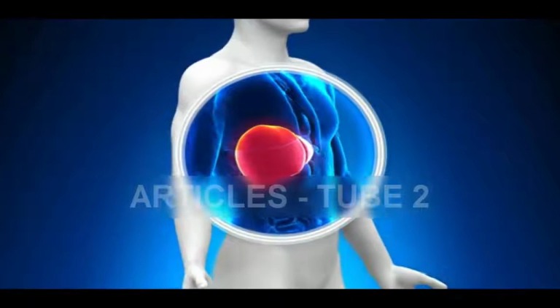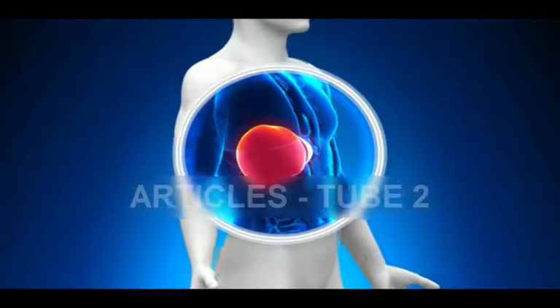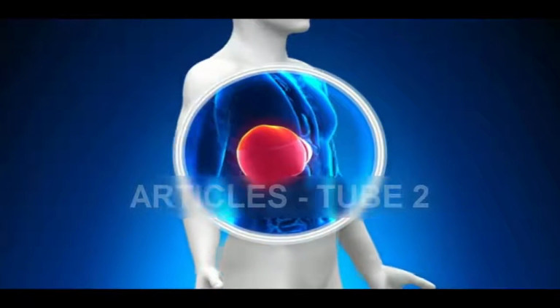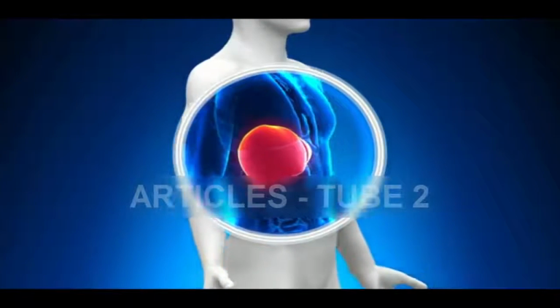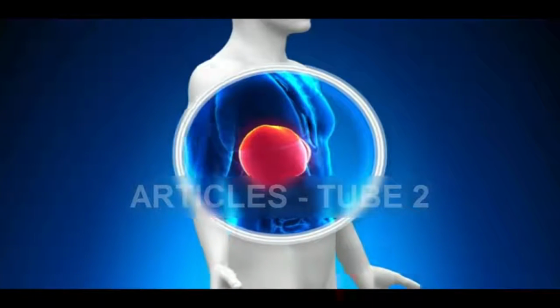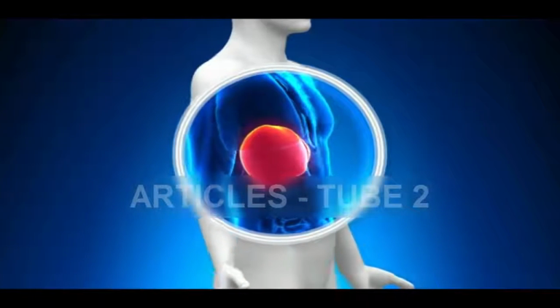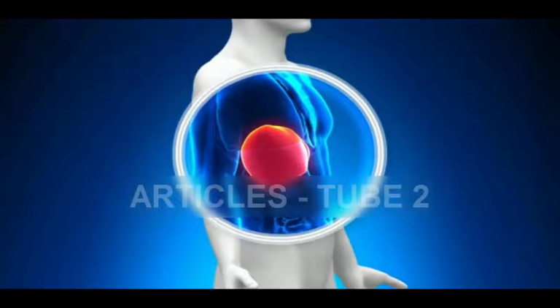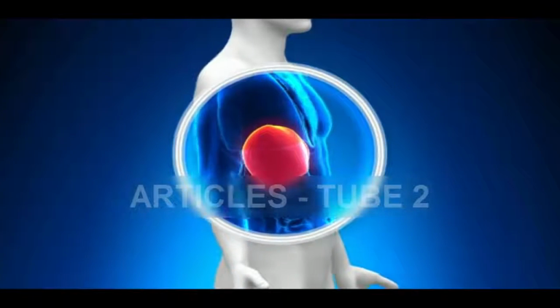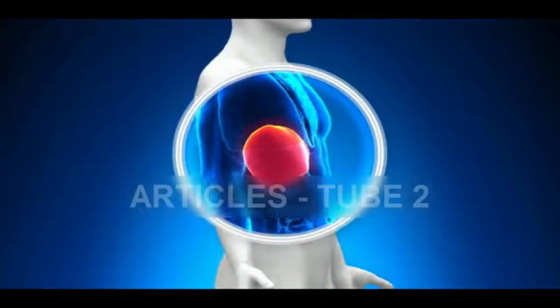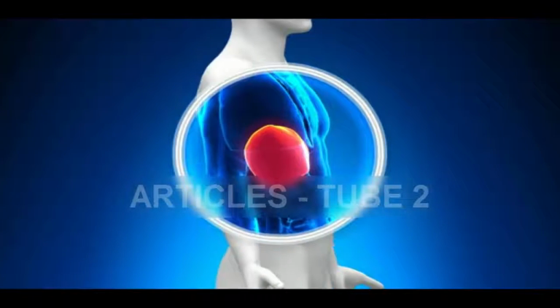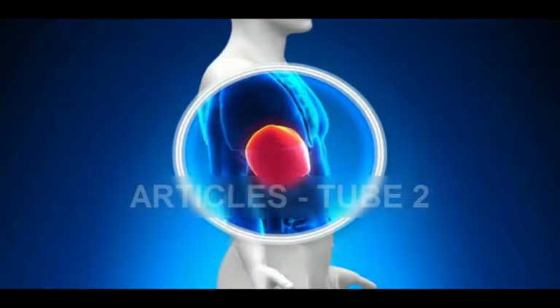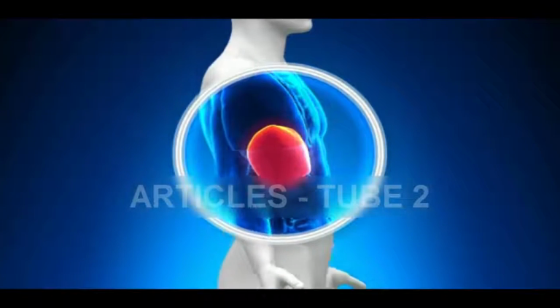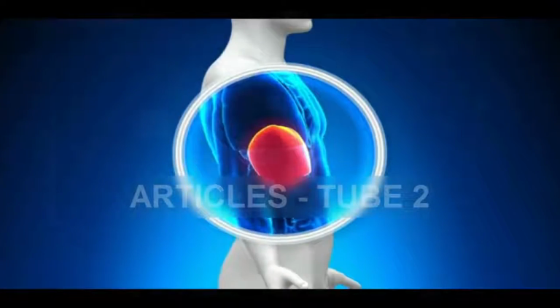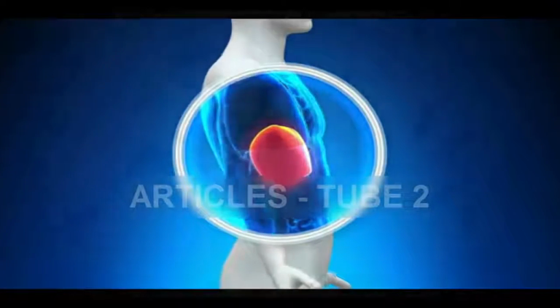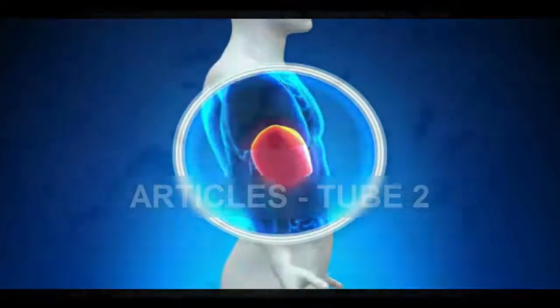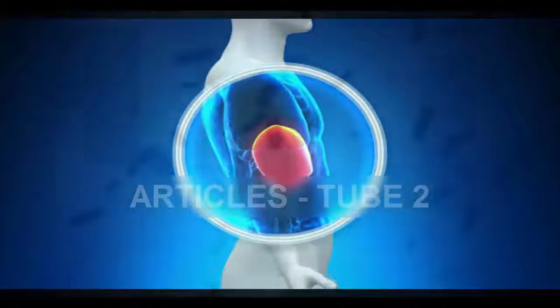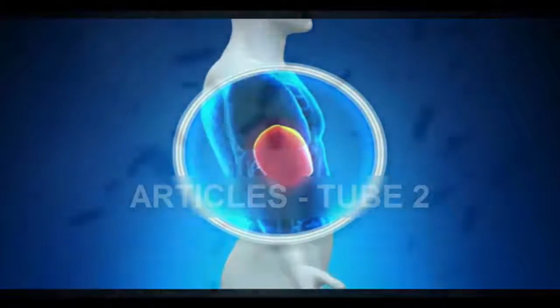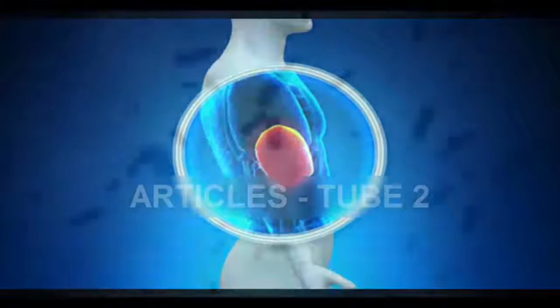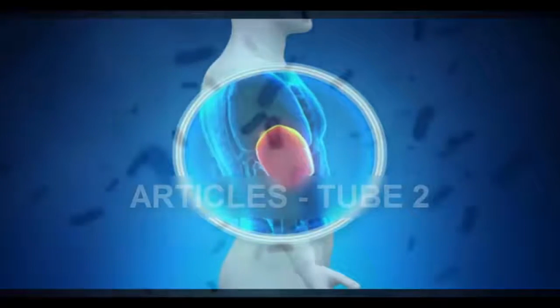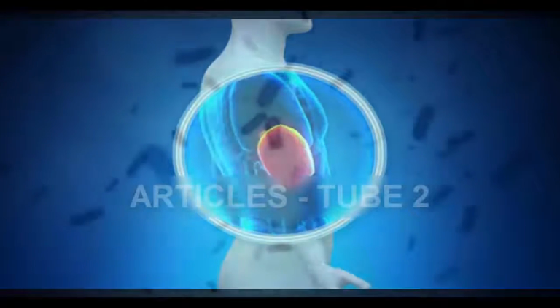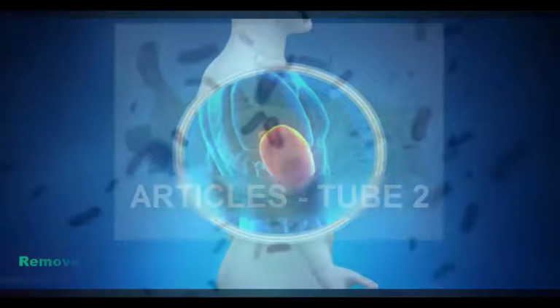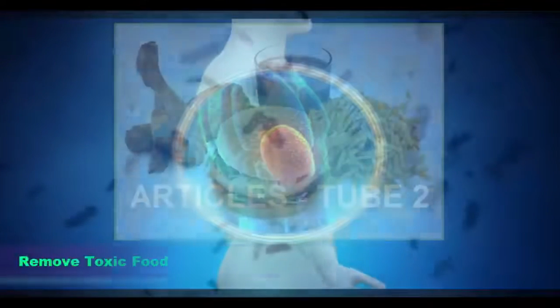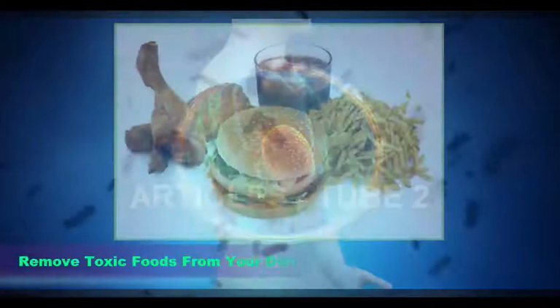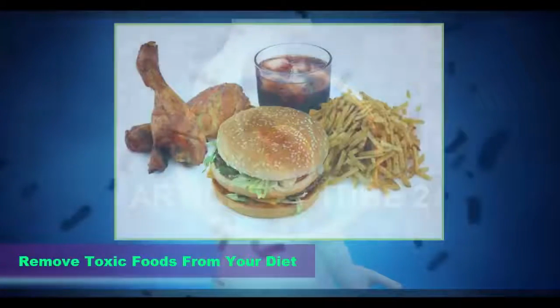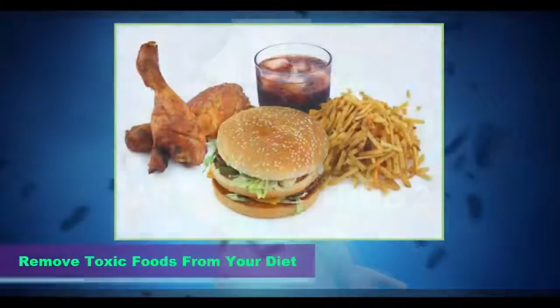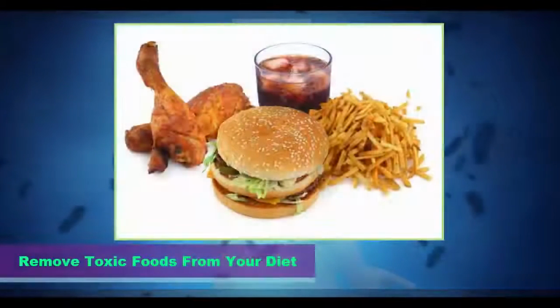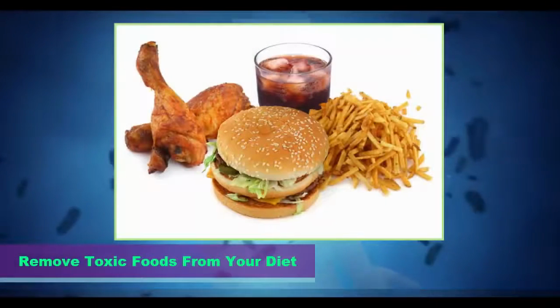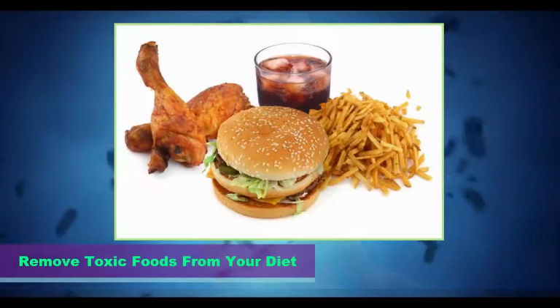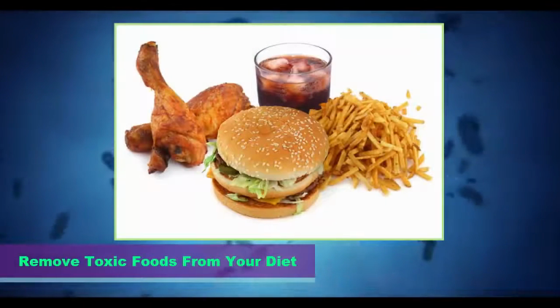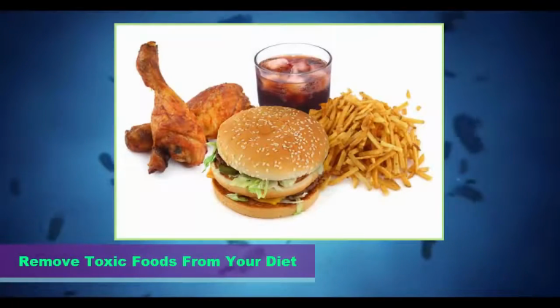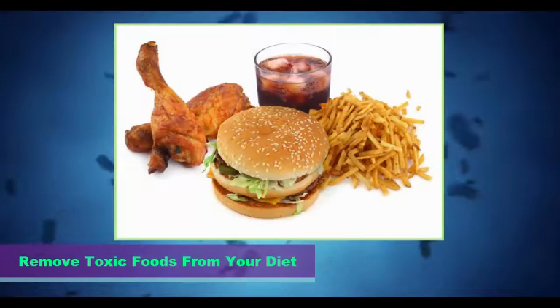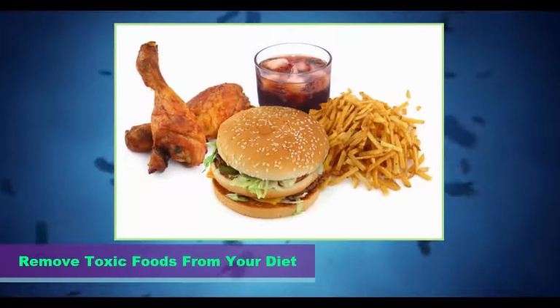Here are the 7 steps for liver cleanse. Step 1: Remove toxic foods from your diet.